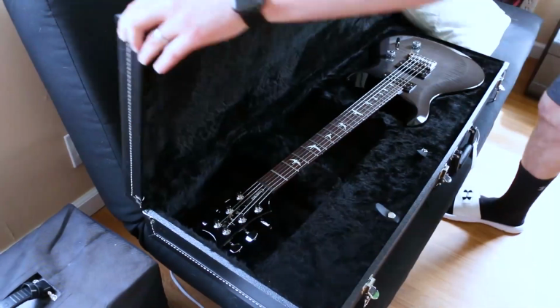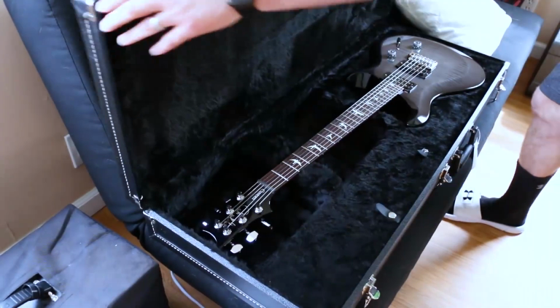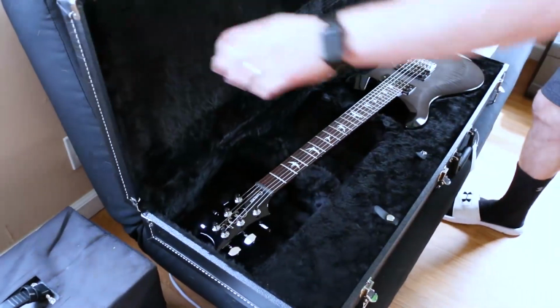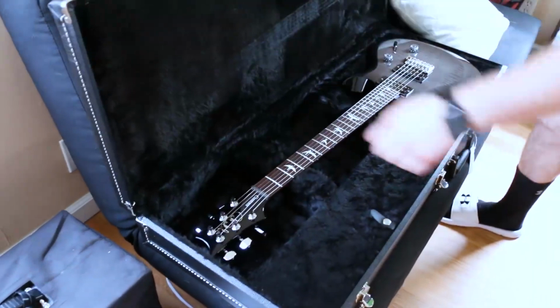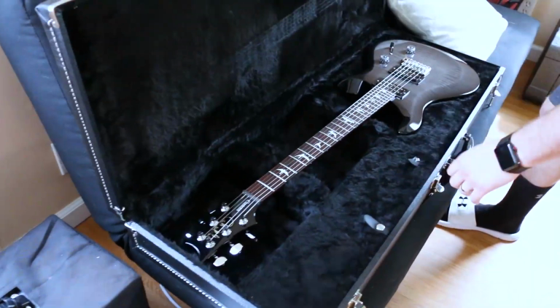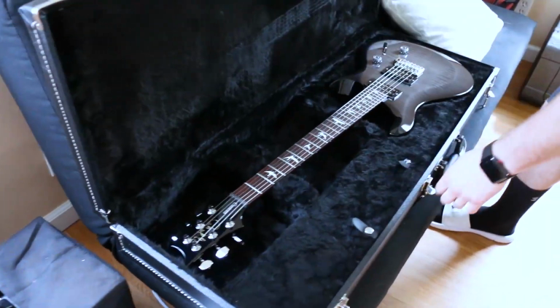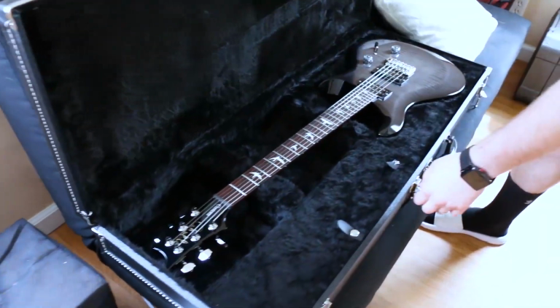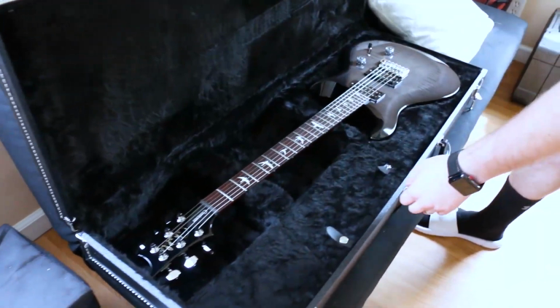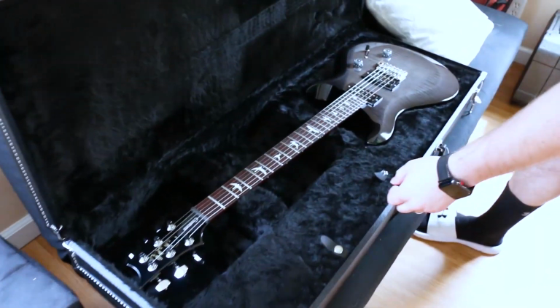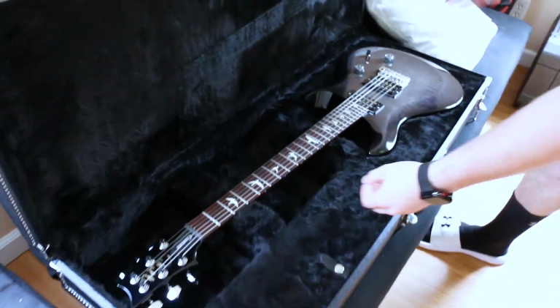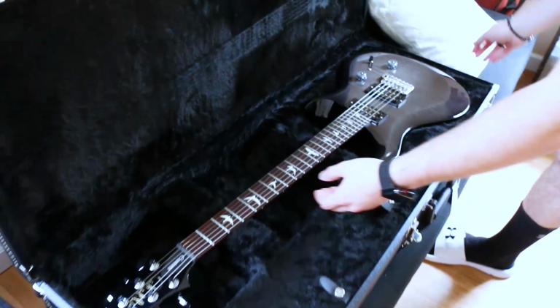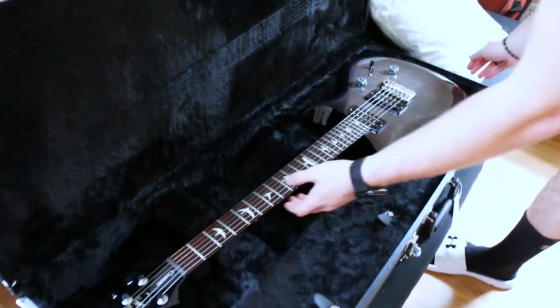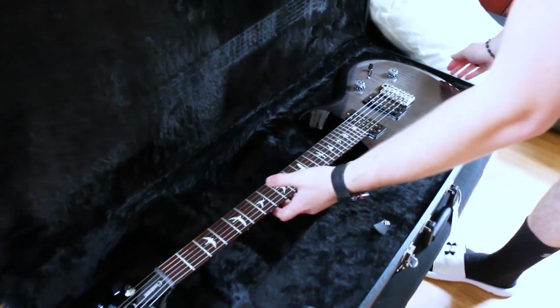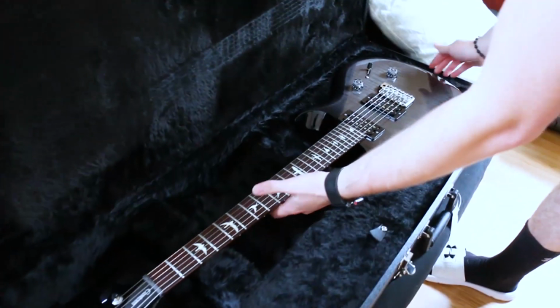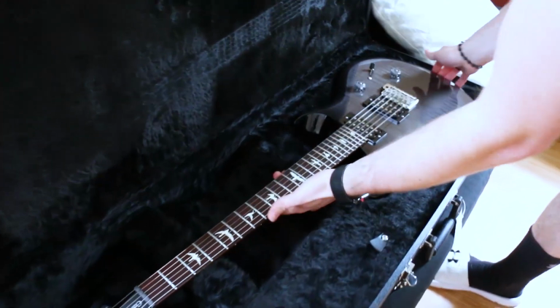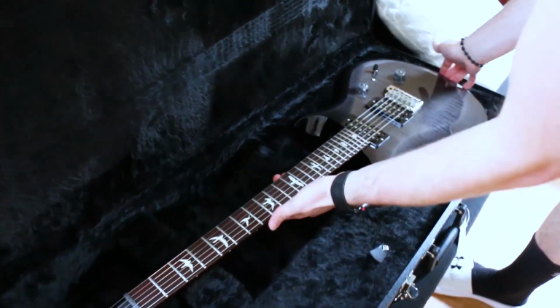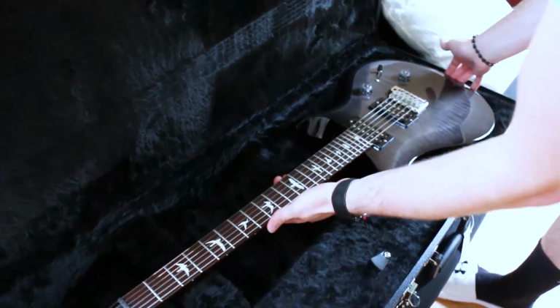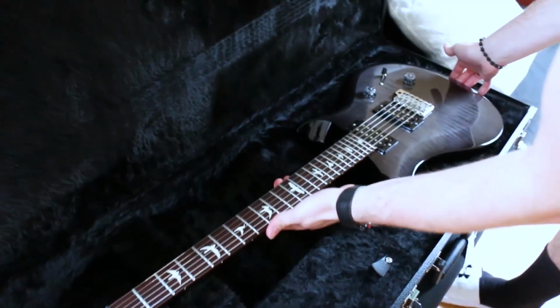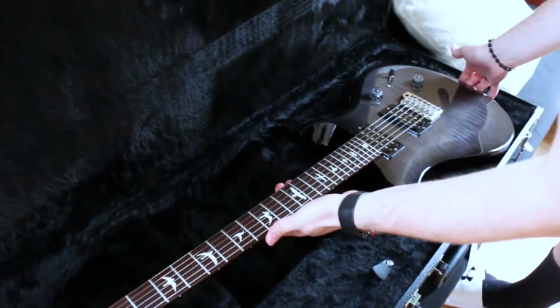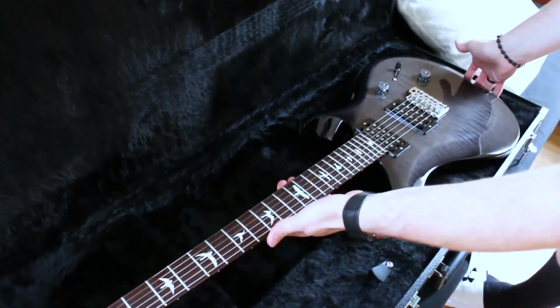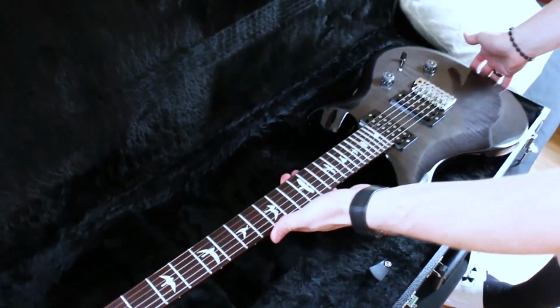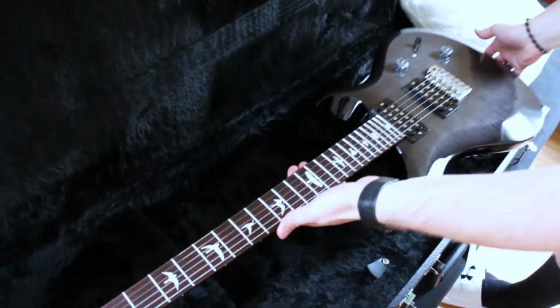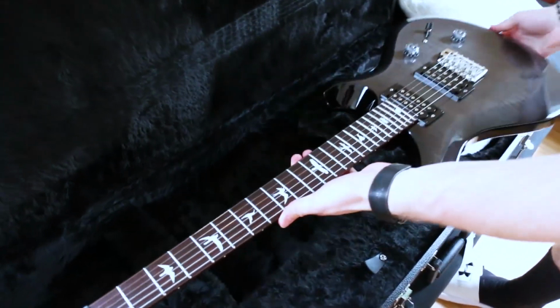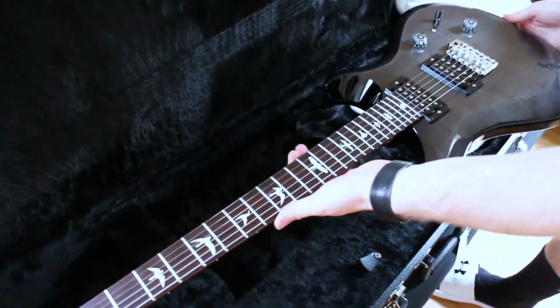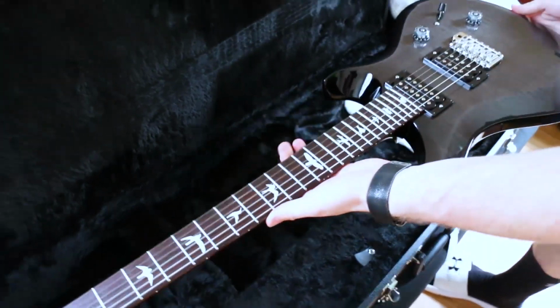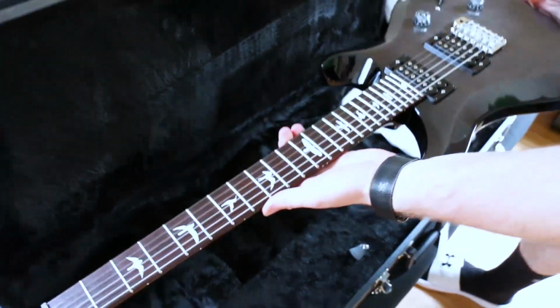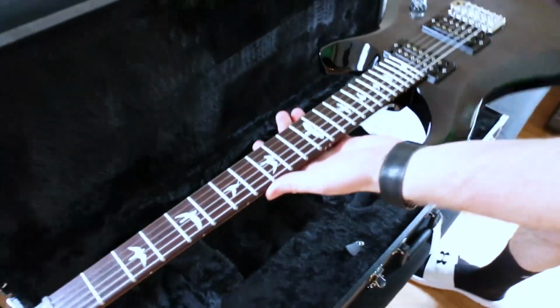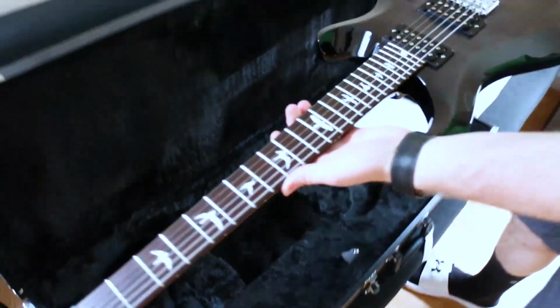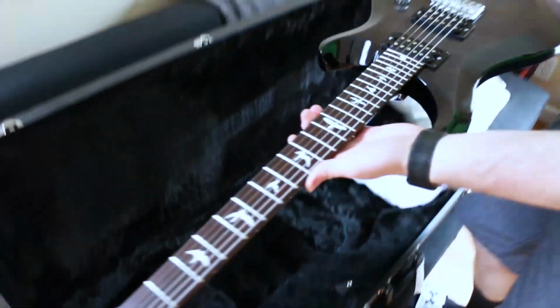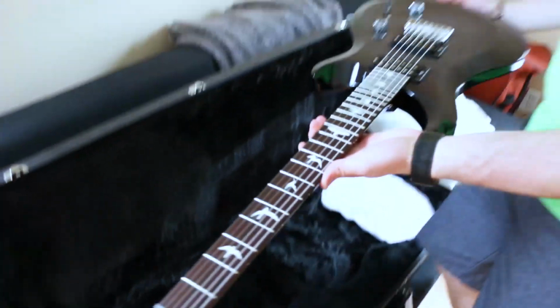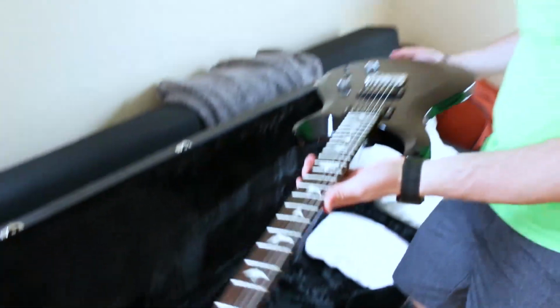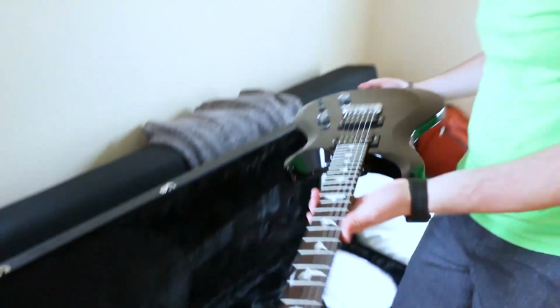PRS custom - most beautiful guitar of all time.